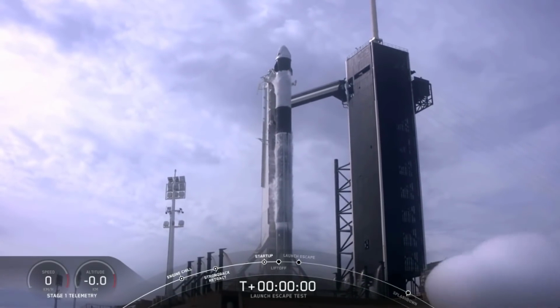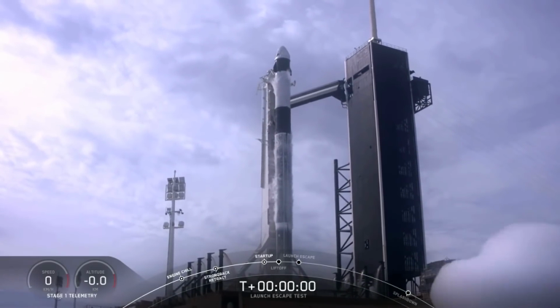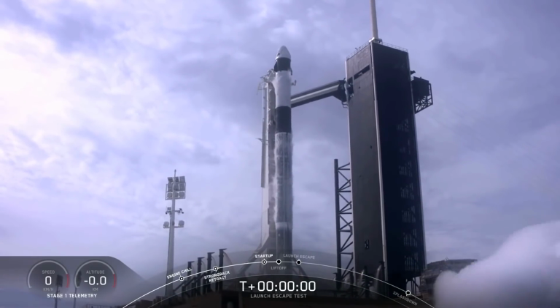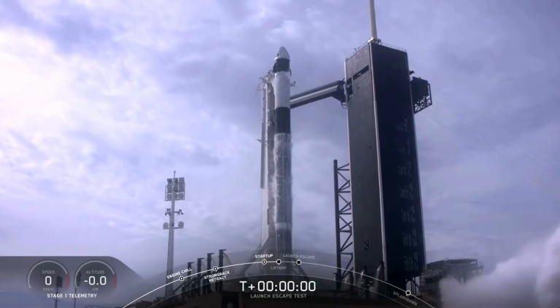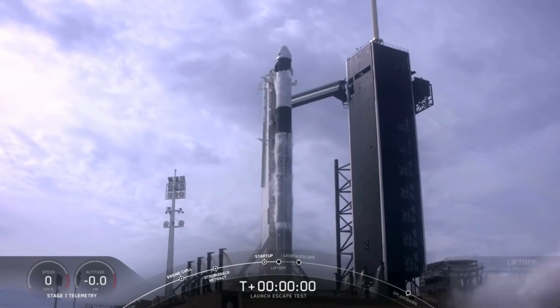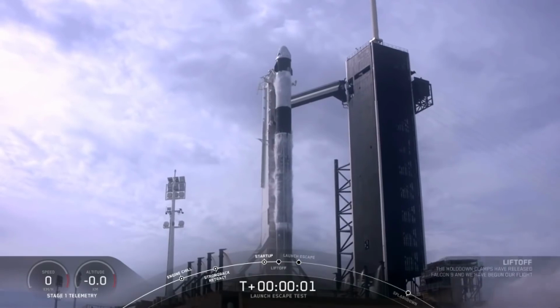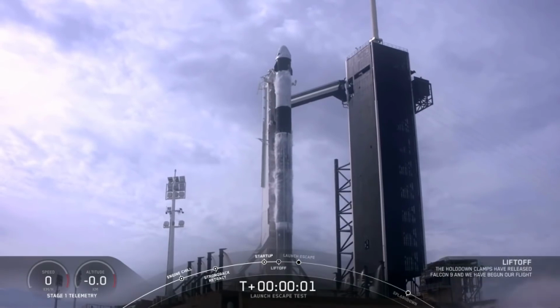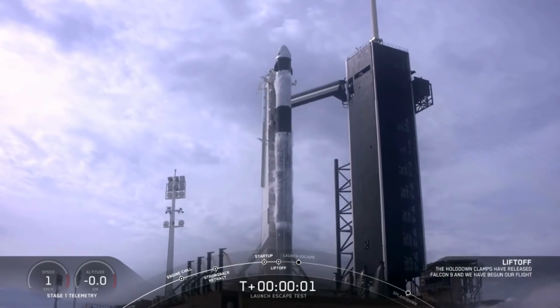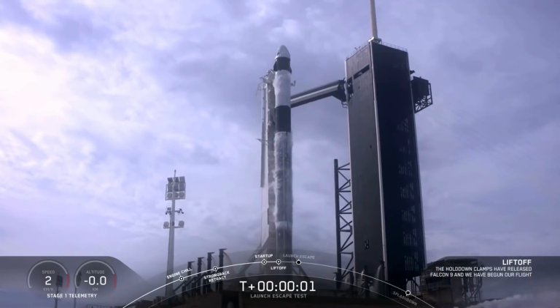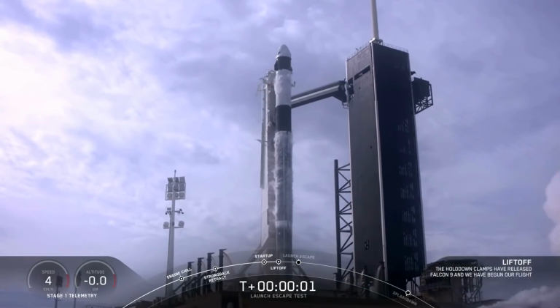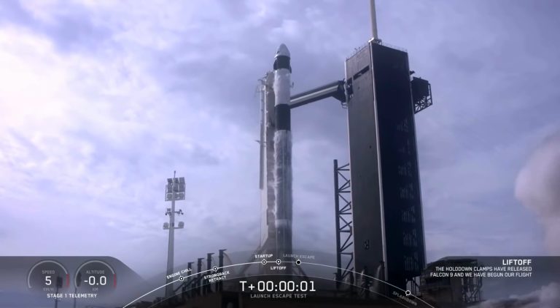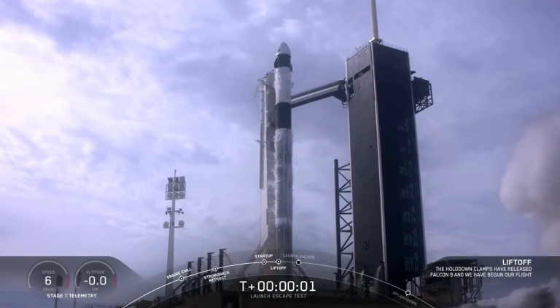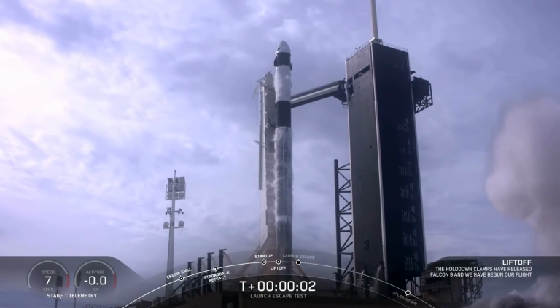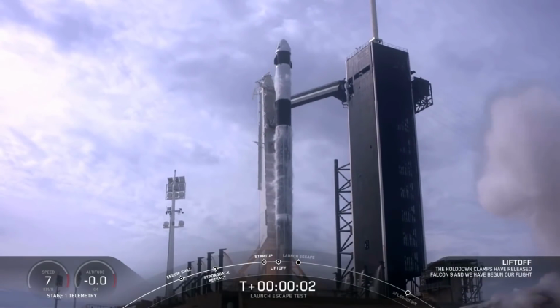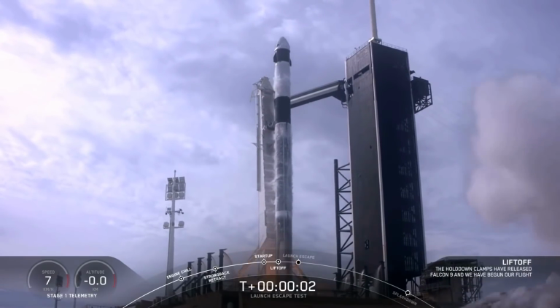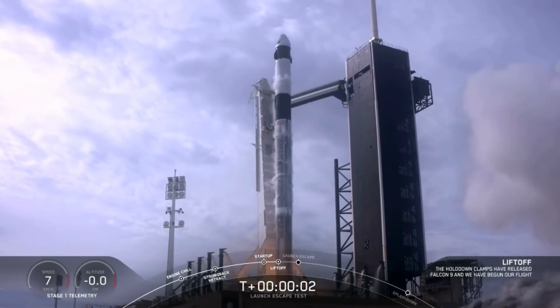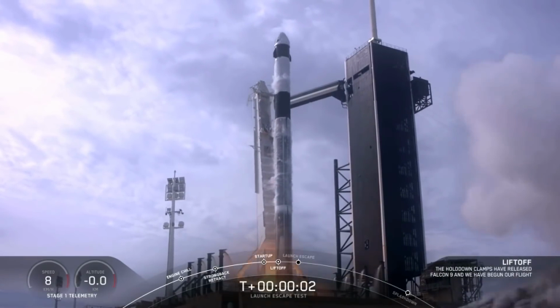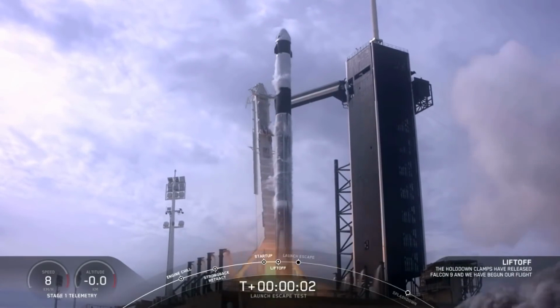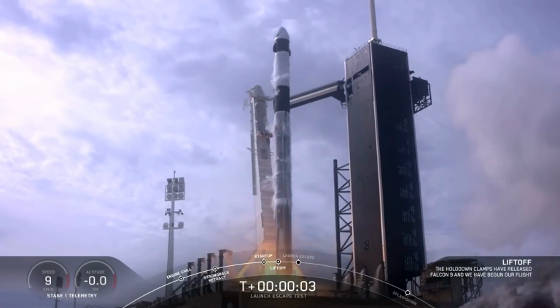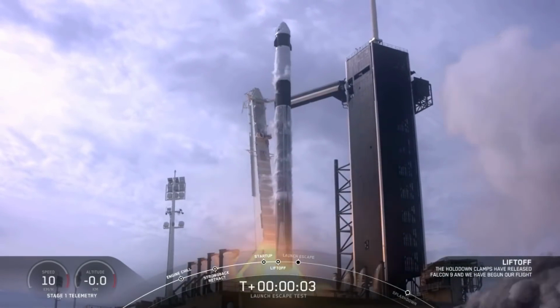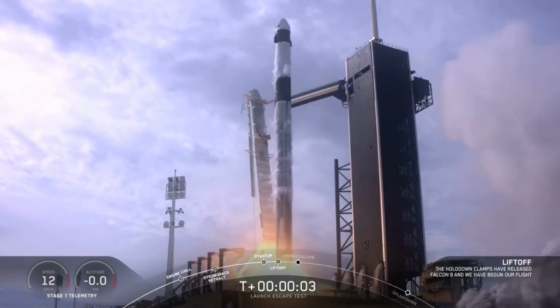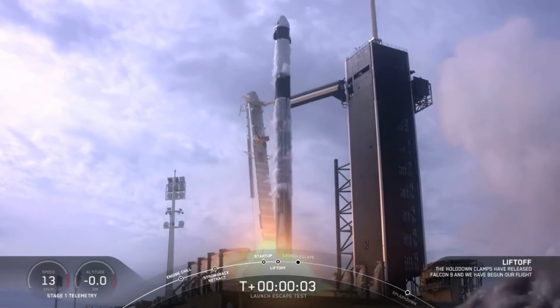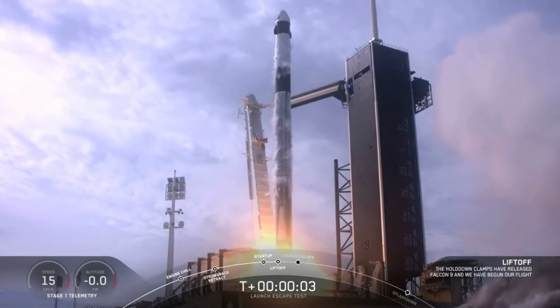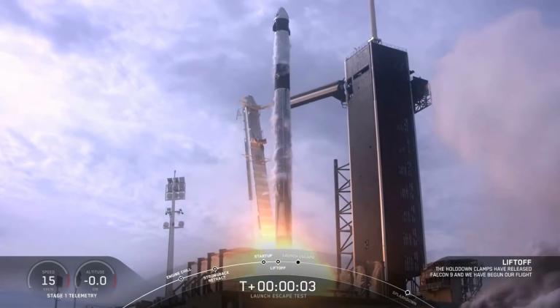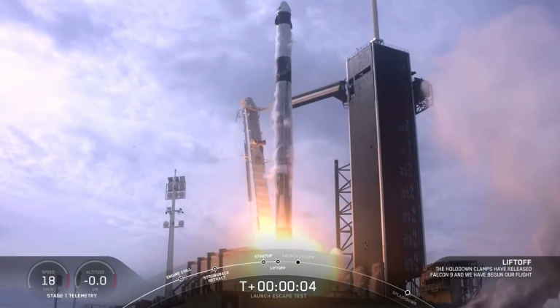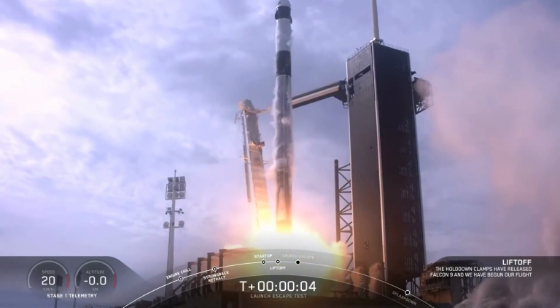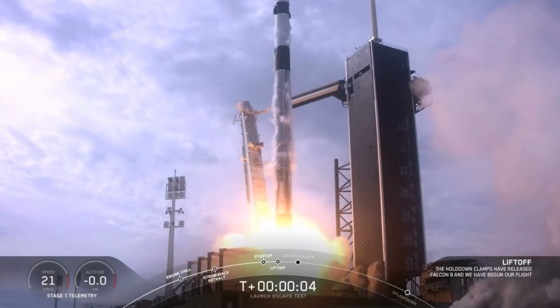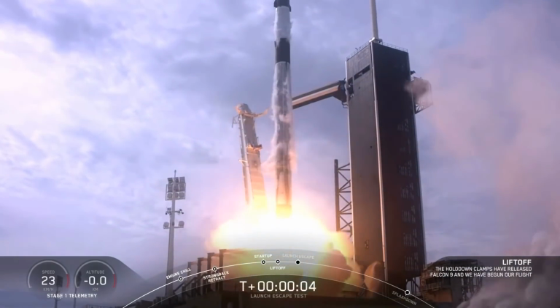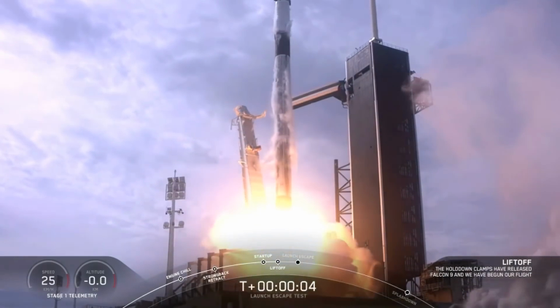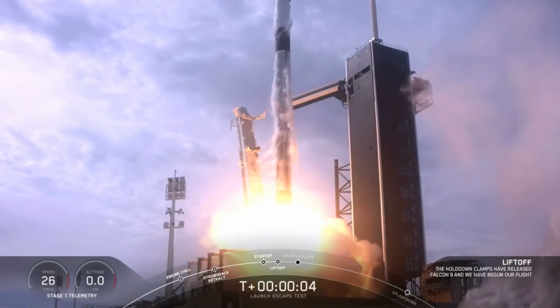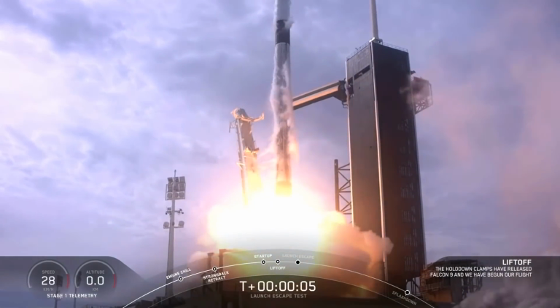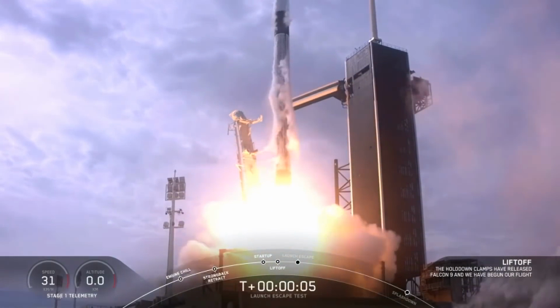Ignition, liftoff. Stand for 5, aim high. Go Falcon, go Dragon.